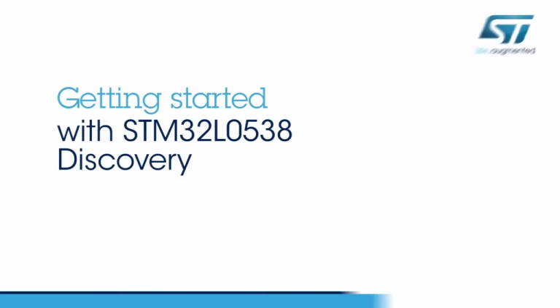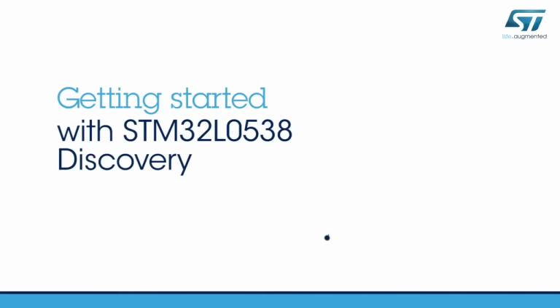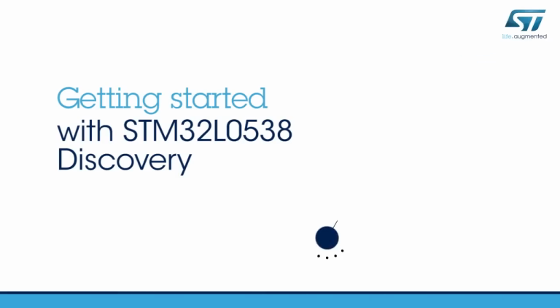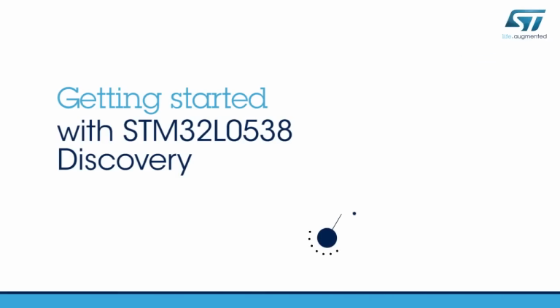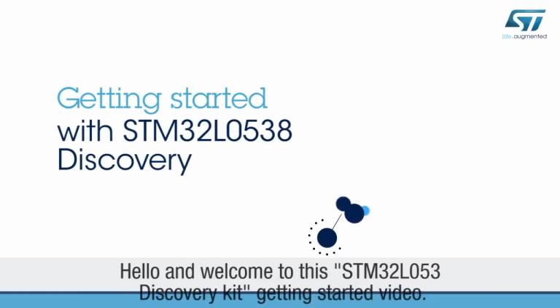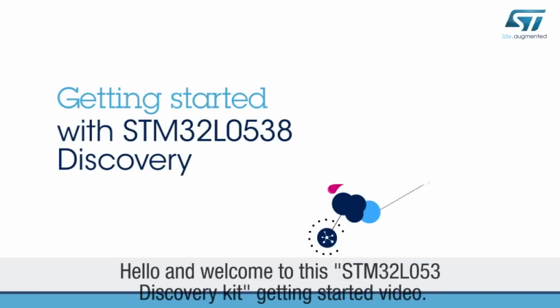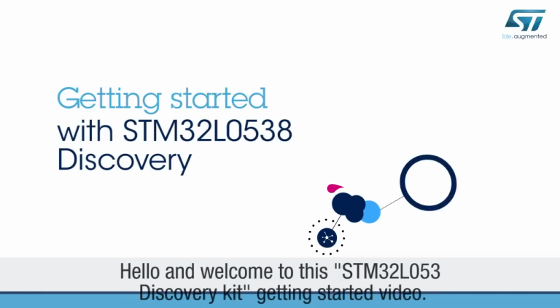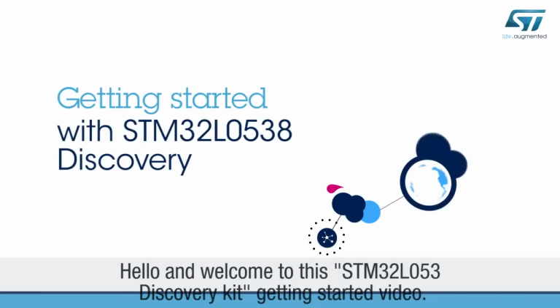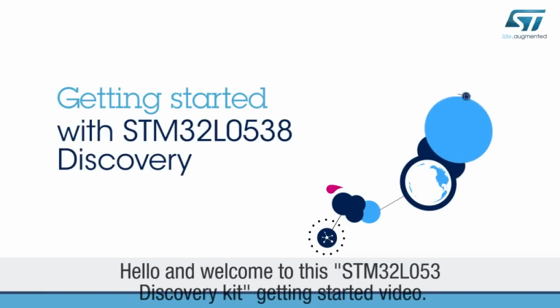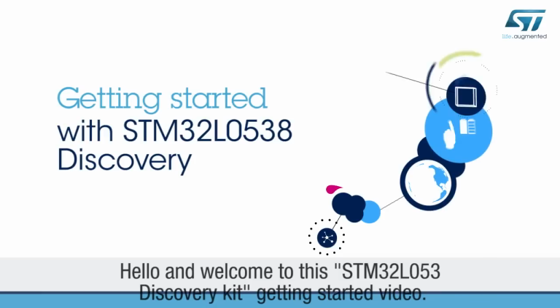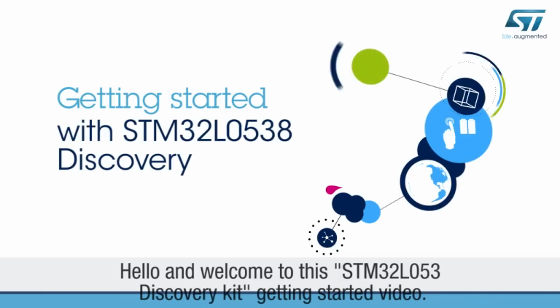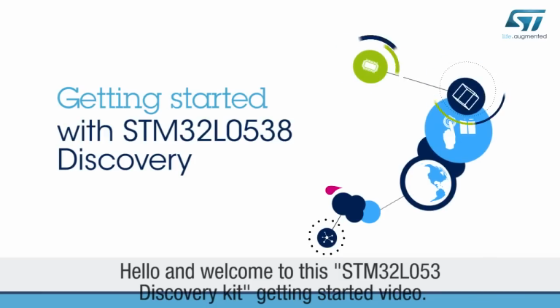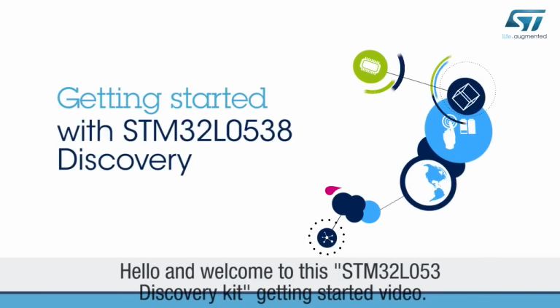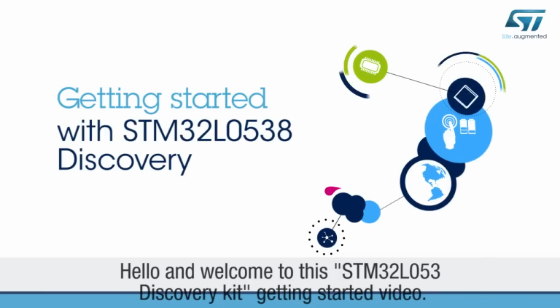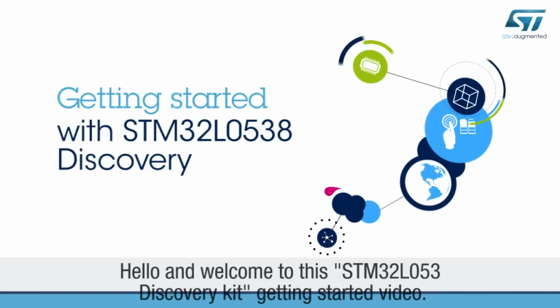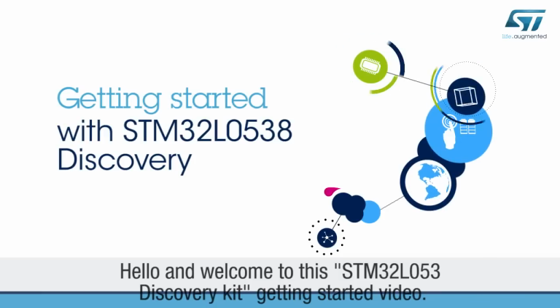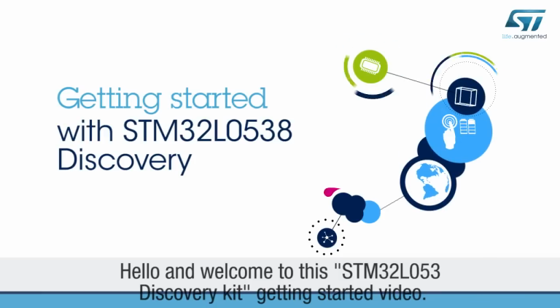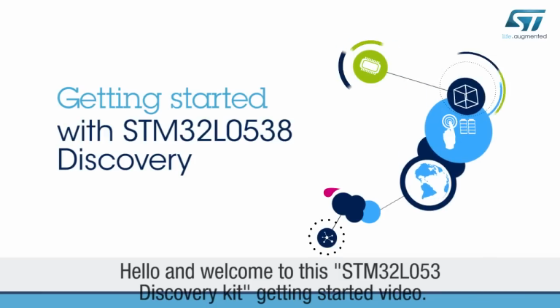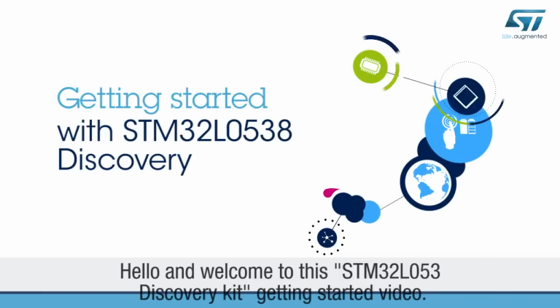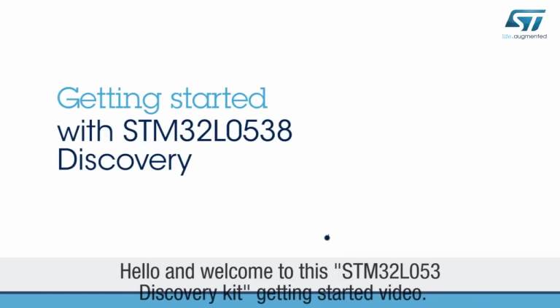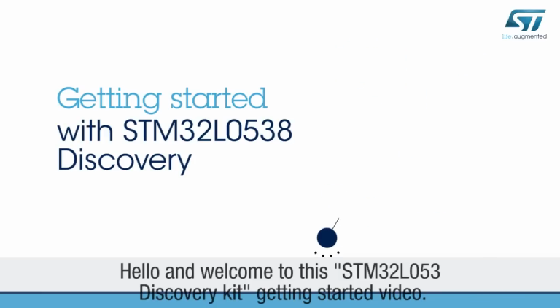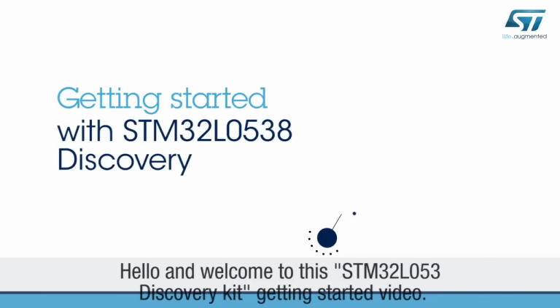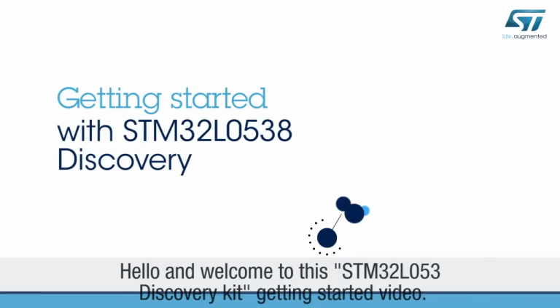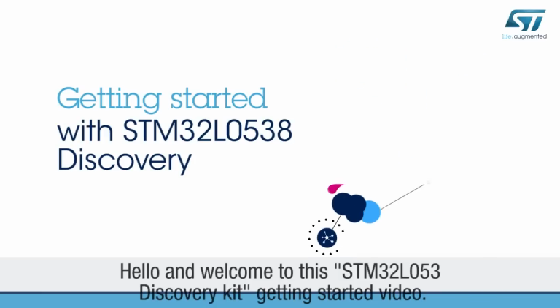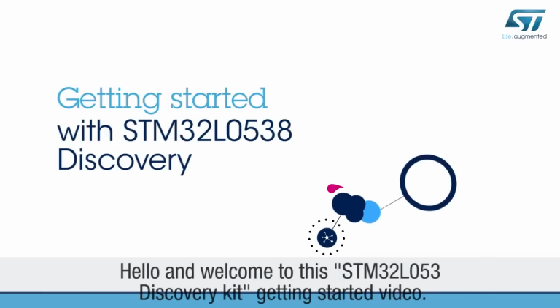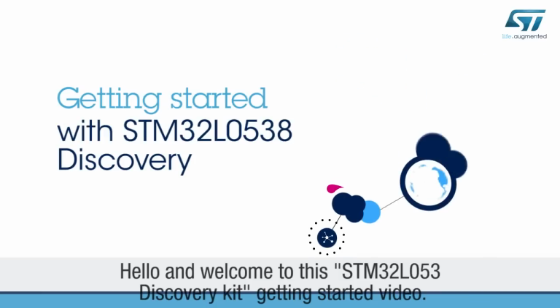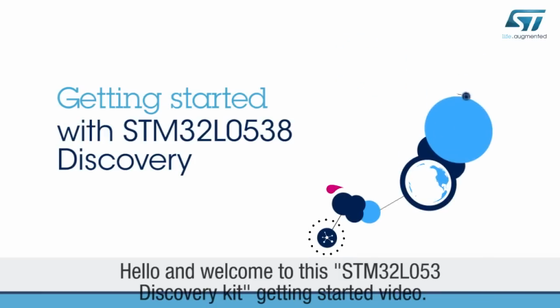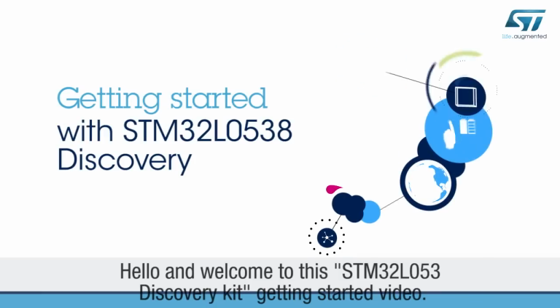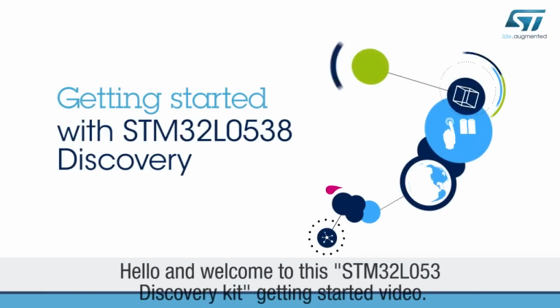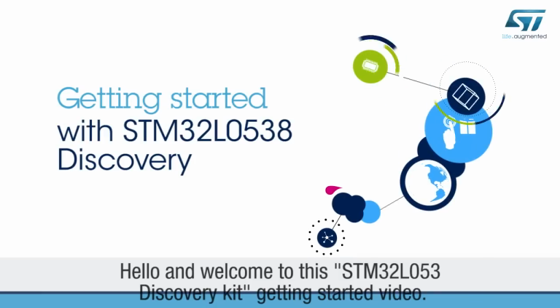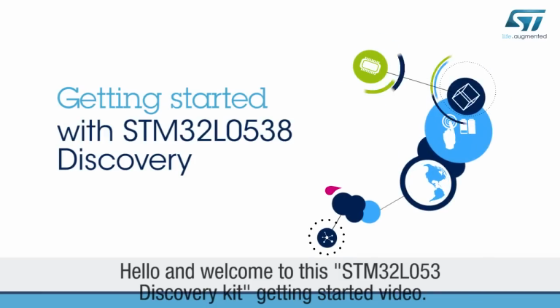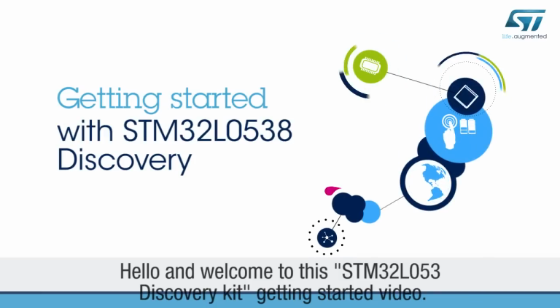Hello, and welcome to this STM32L053 Discovery Kit Getting Started video.